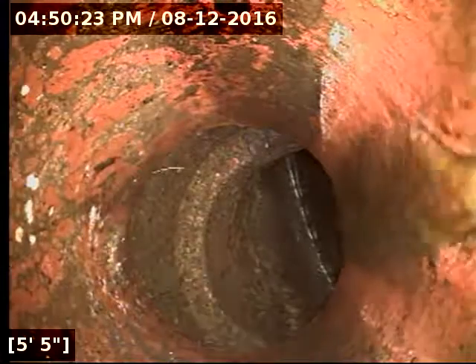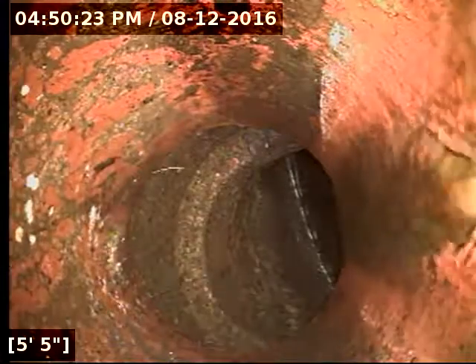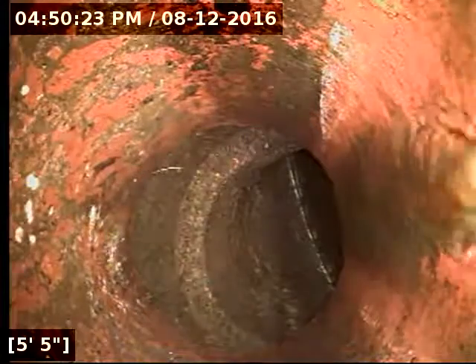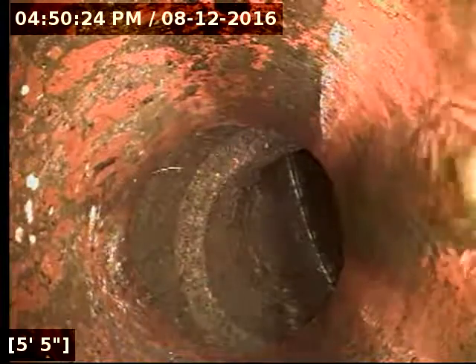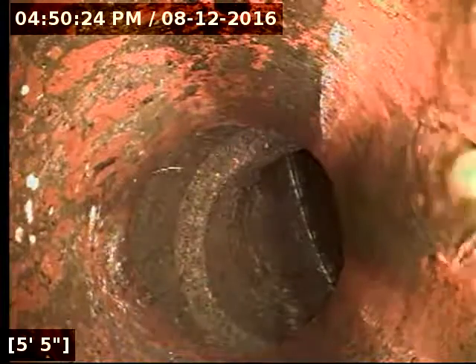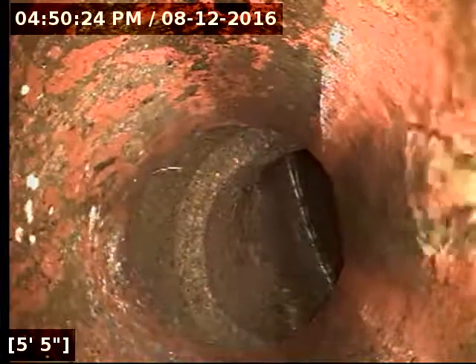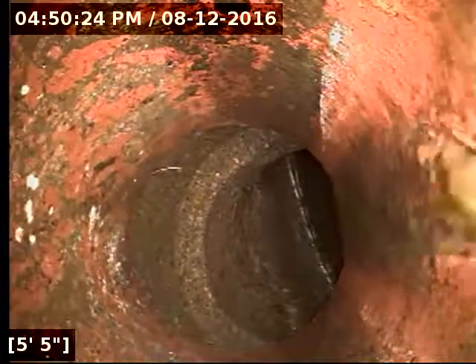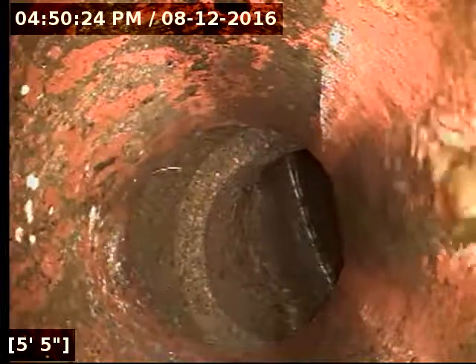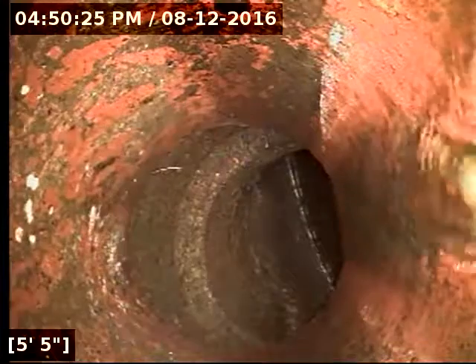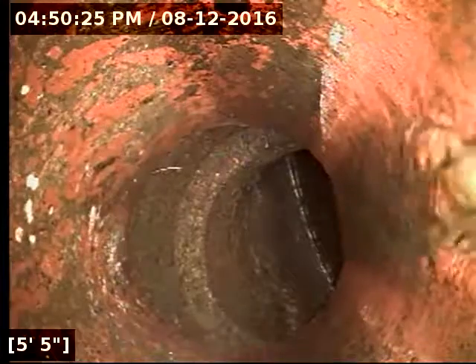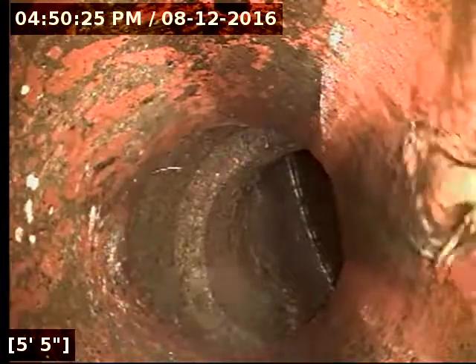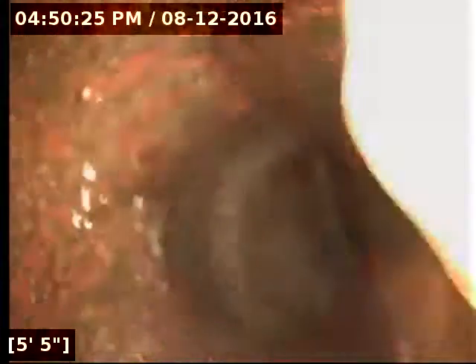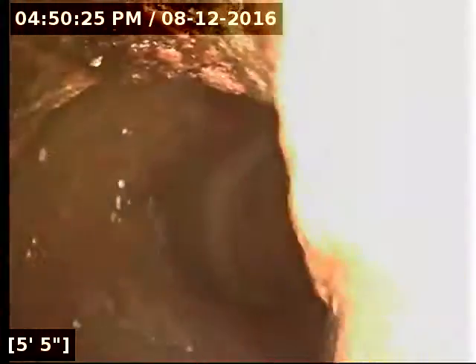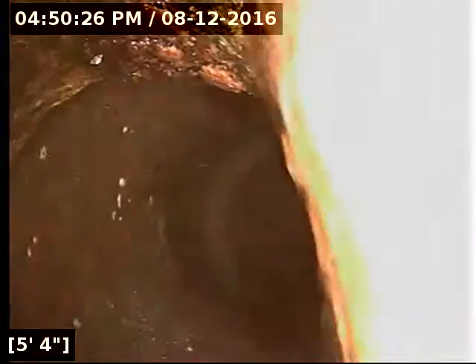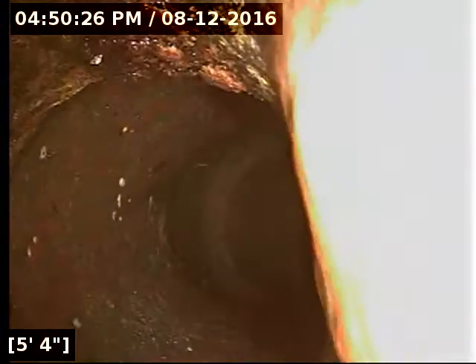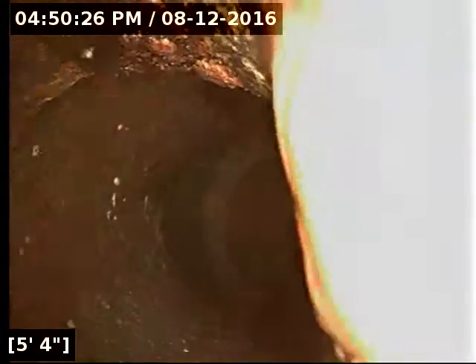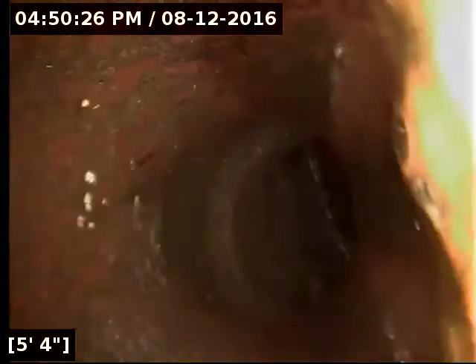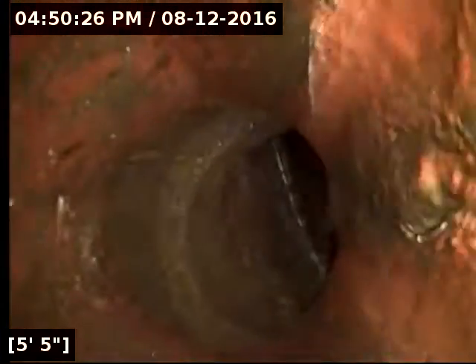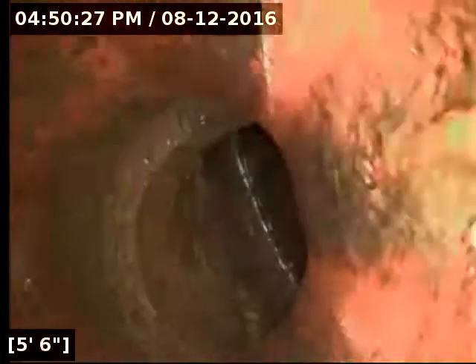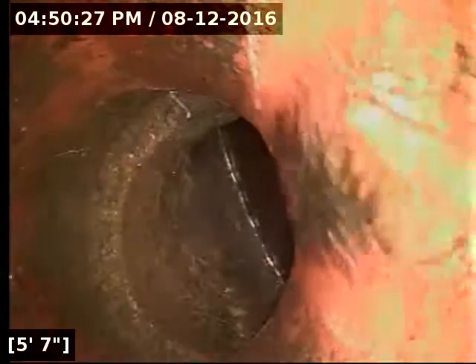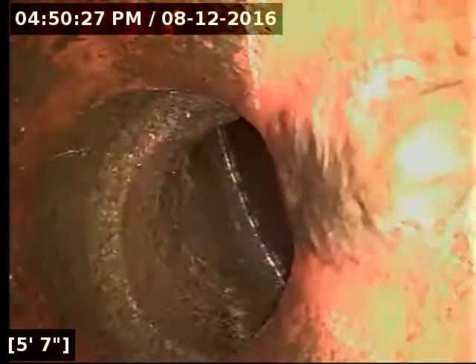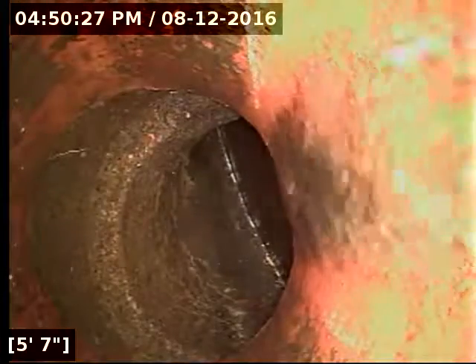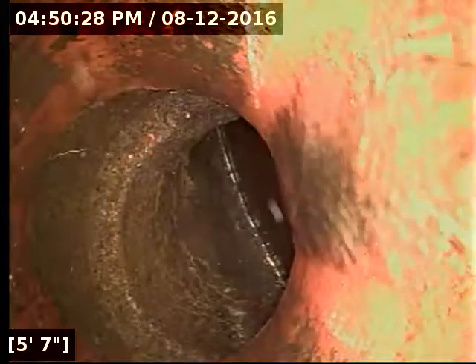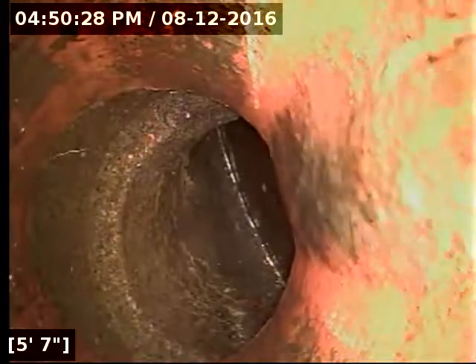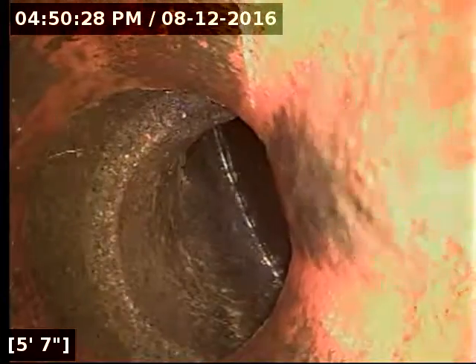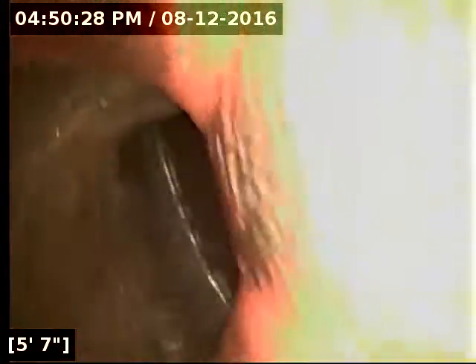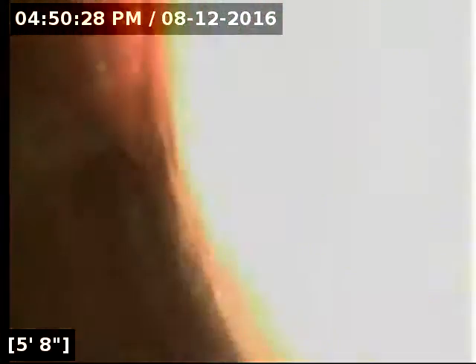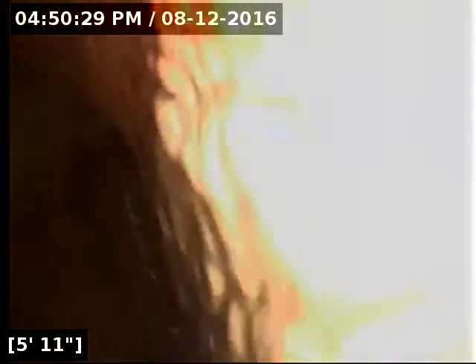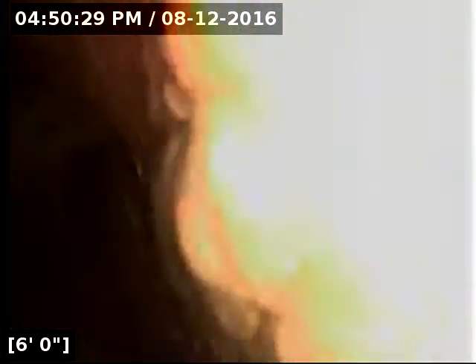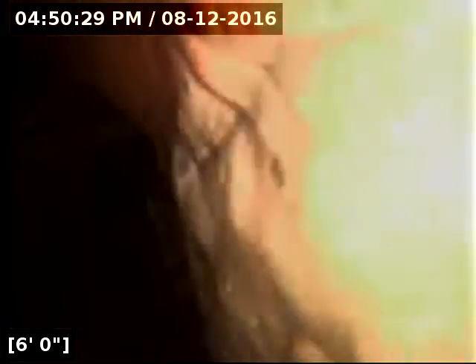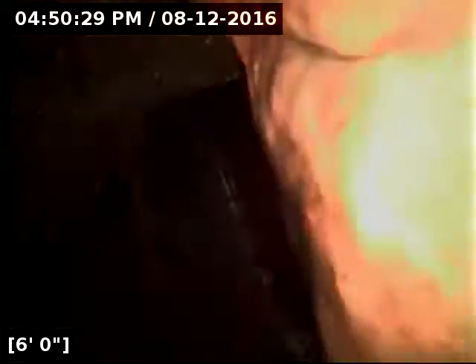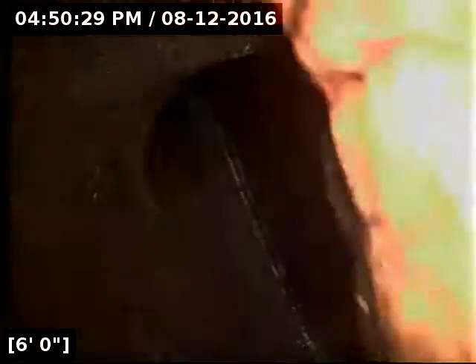It transitions here to concrete pipe at about 5 feet out. Actually this looks like terracotta, and then it's going to concrete.